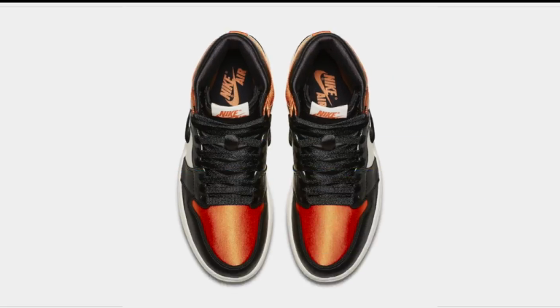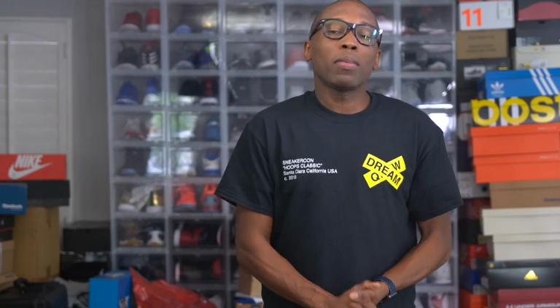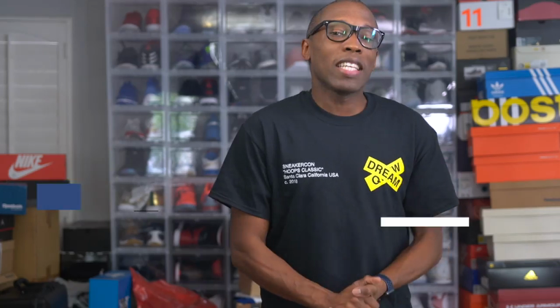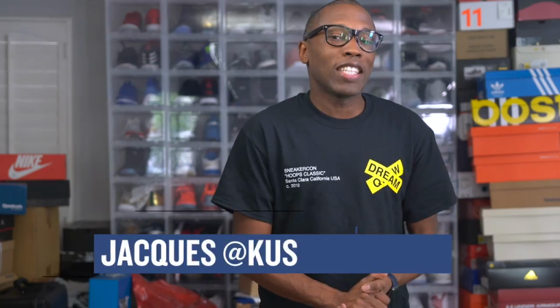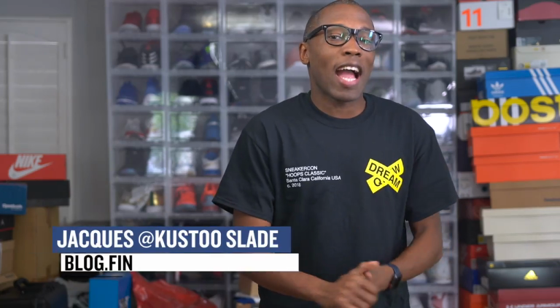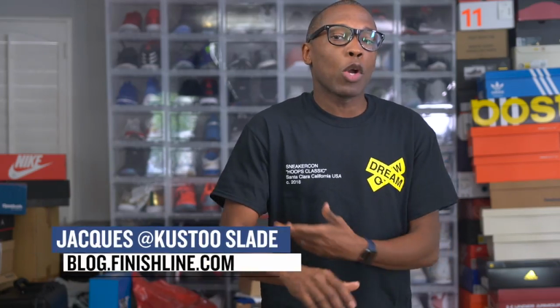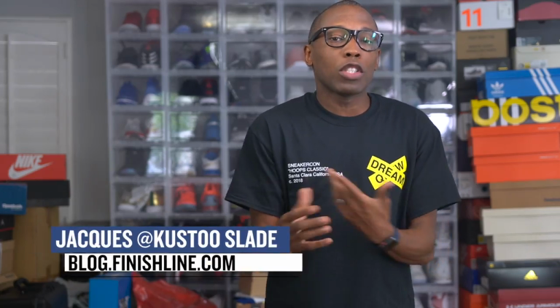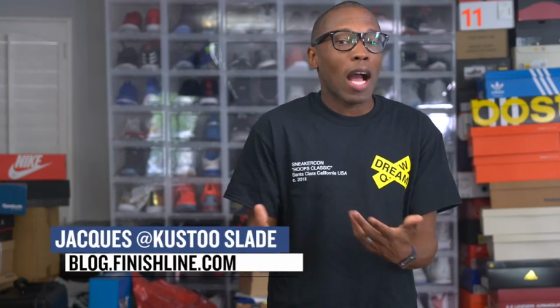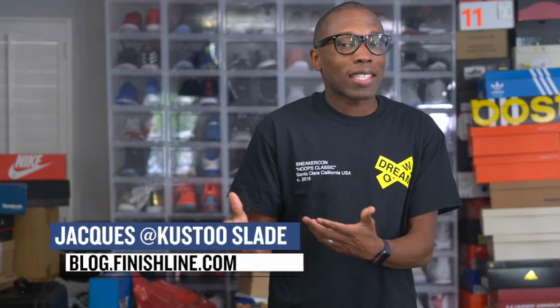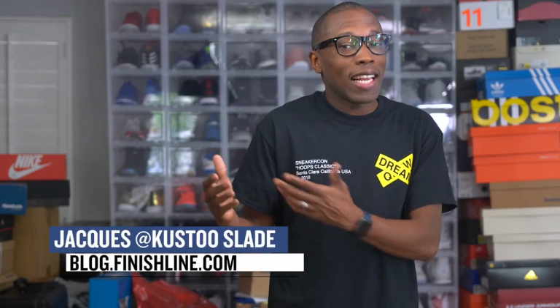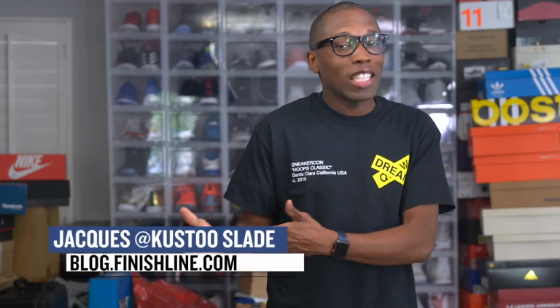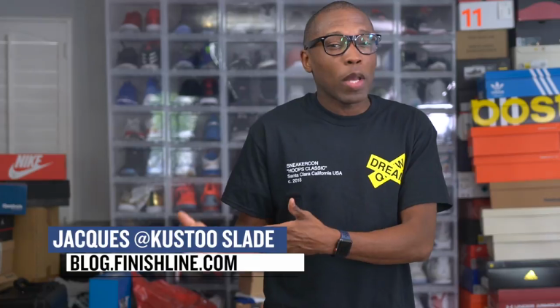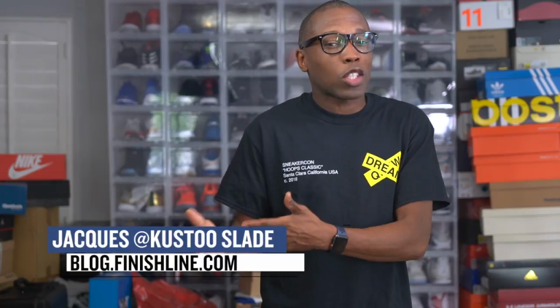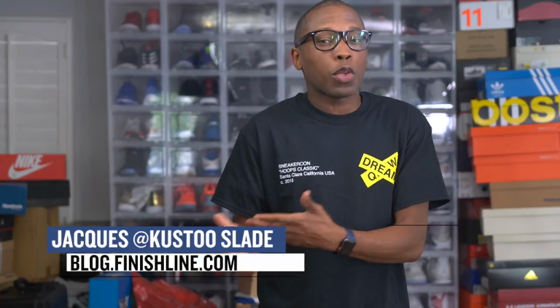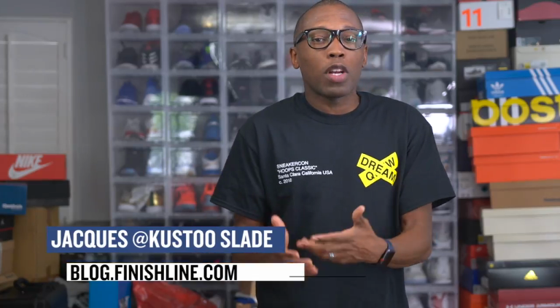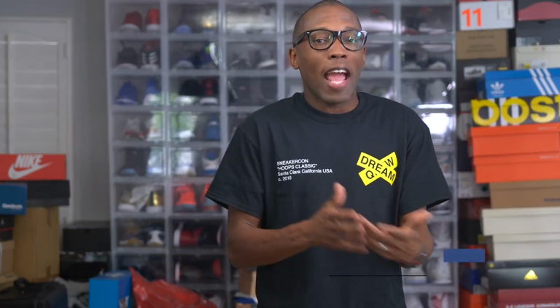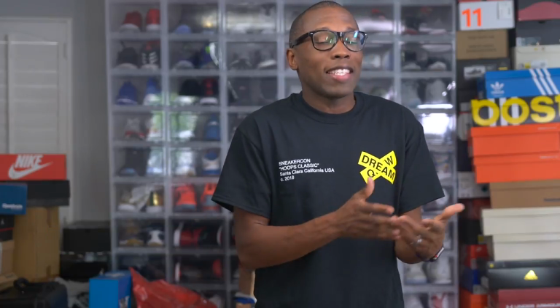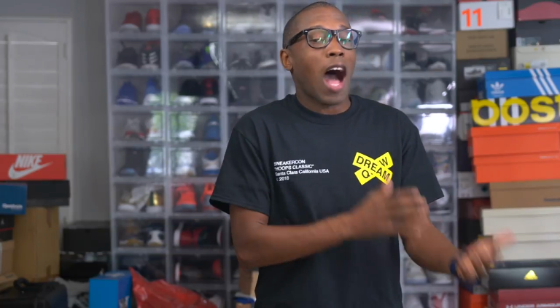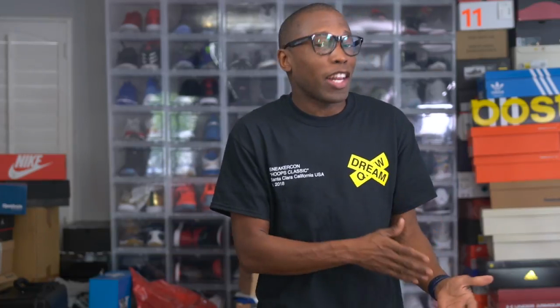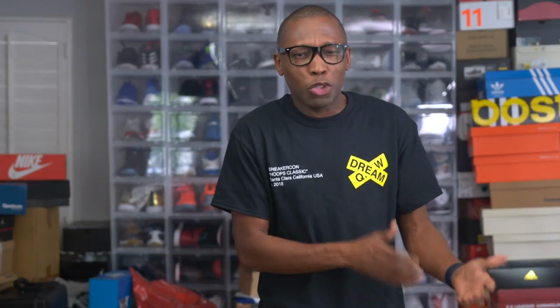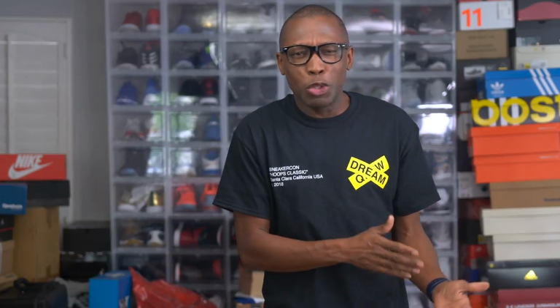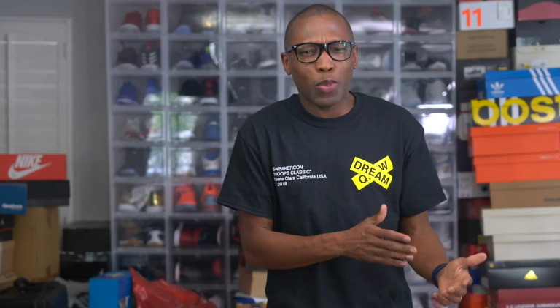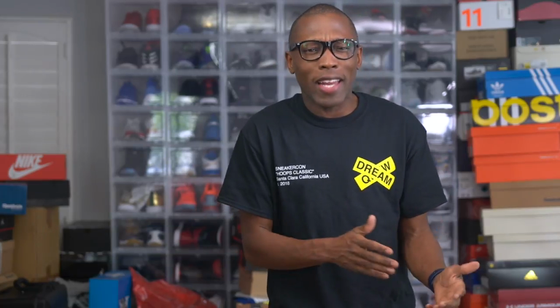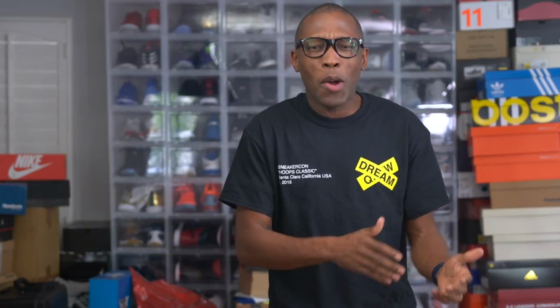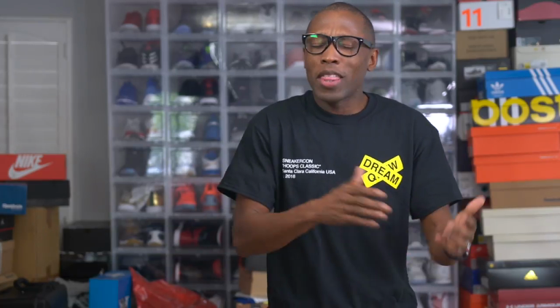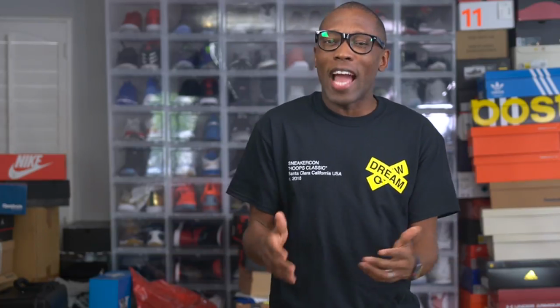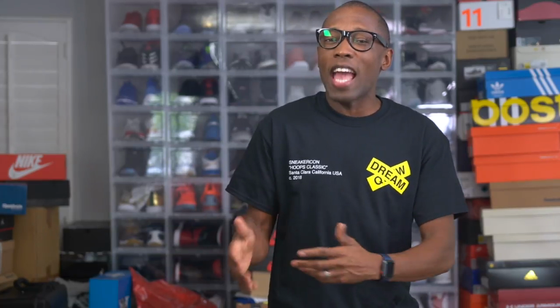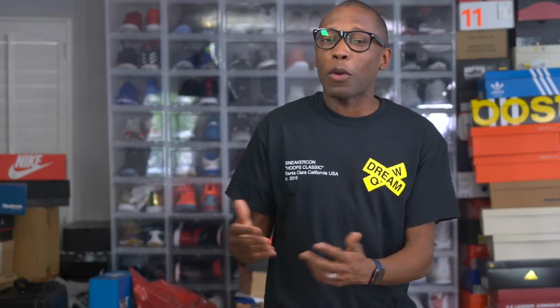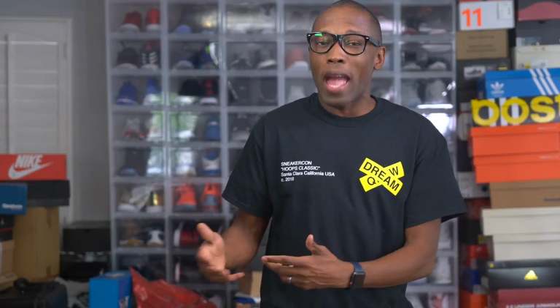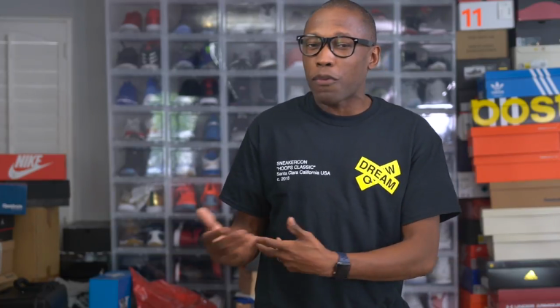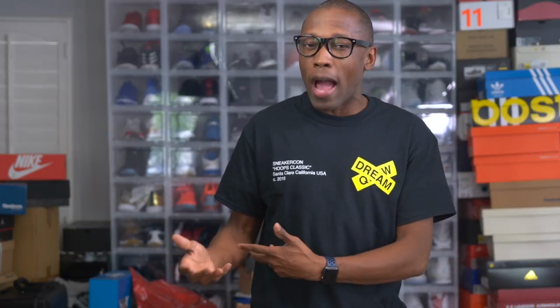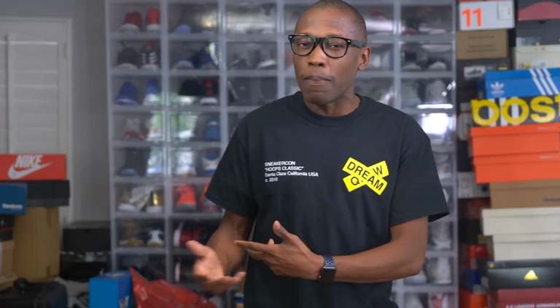Welcome to The Heat Check. I am your host, Jacques Slade. And this week starts with one of Nike's hottest shoes right now, the Nike Epic React Flyknit.